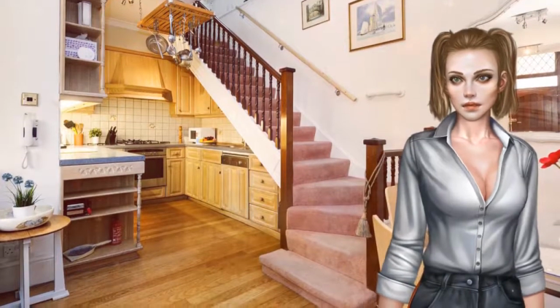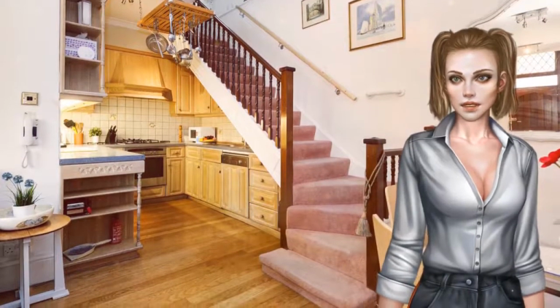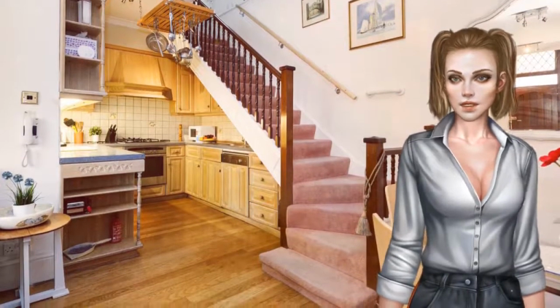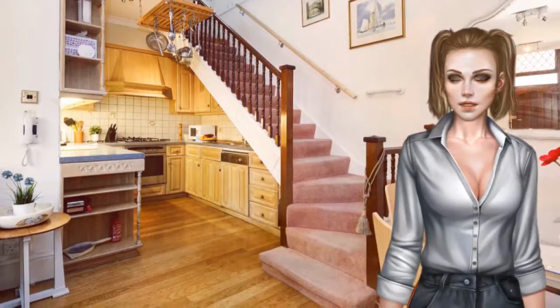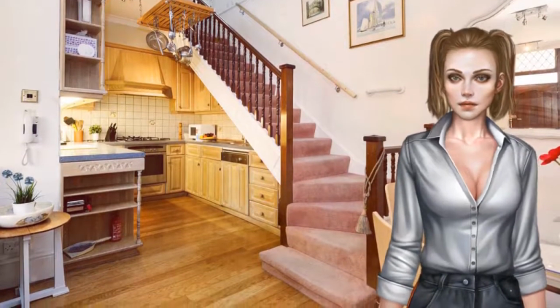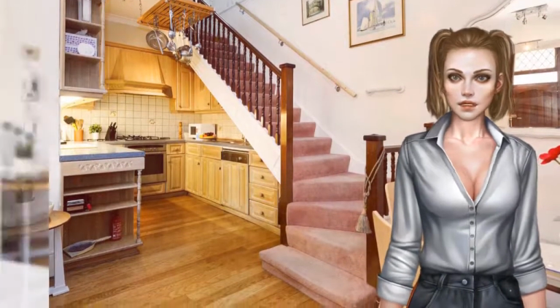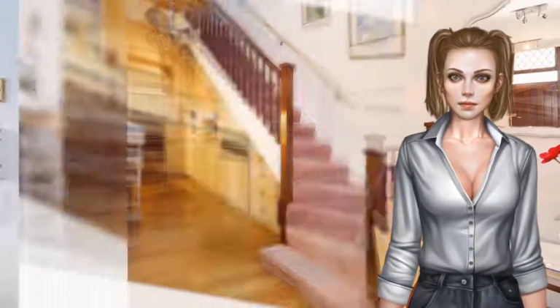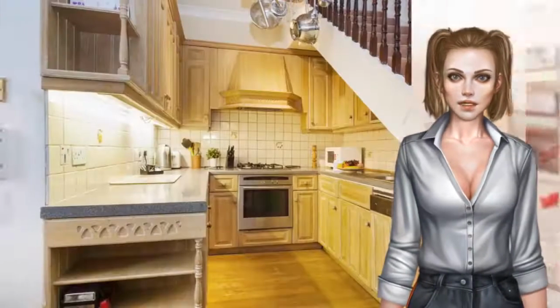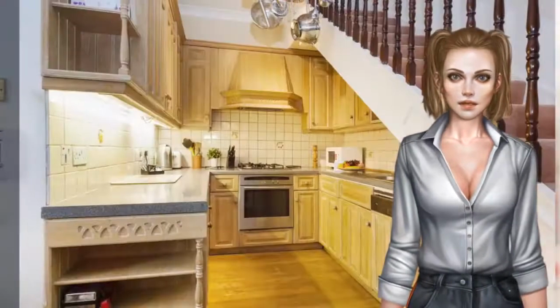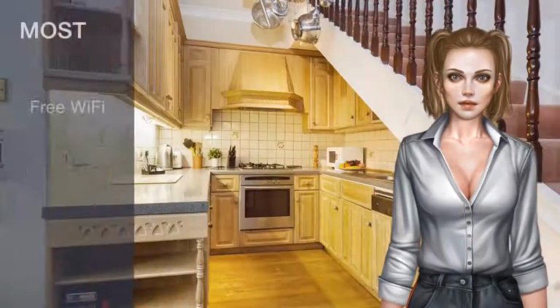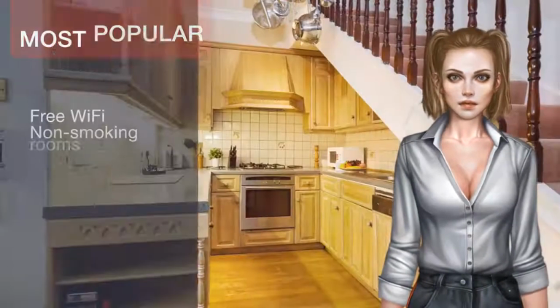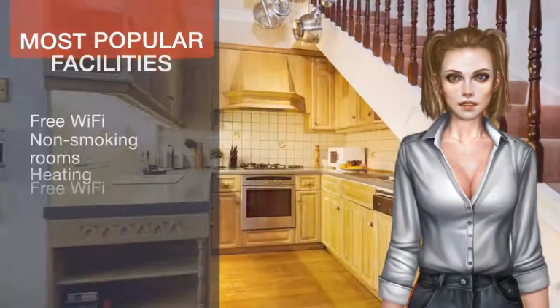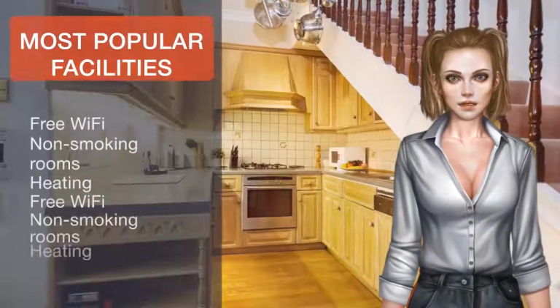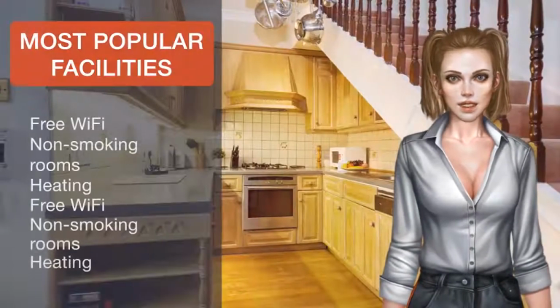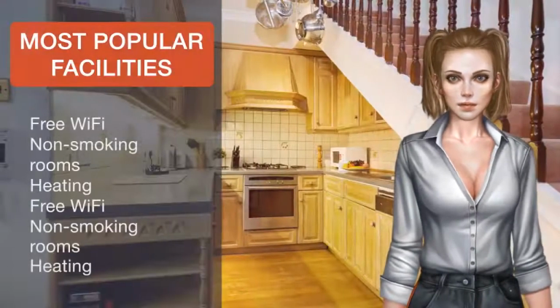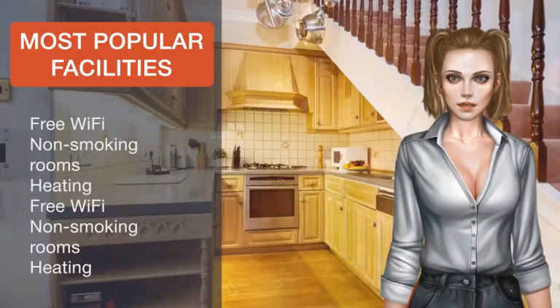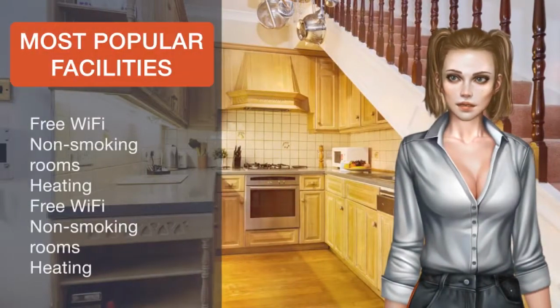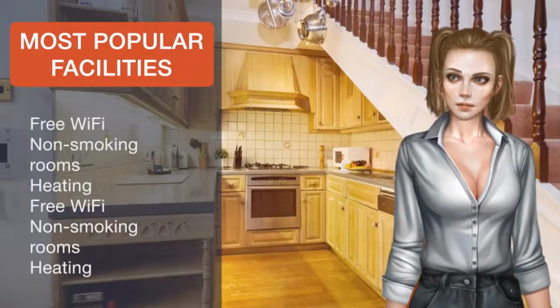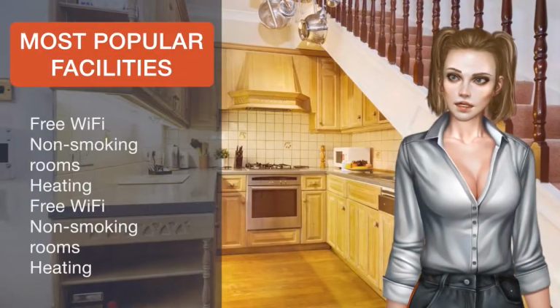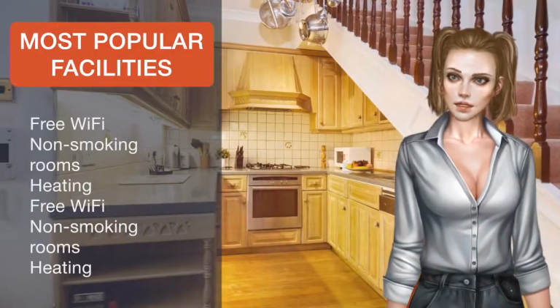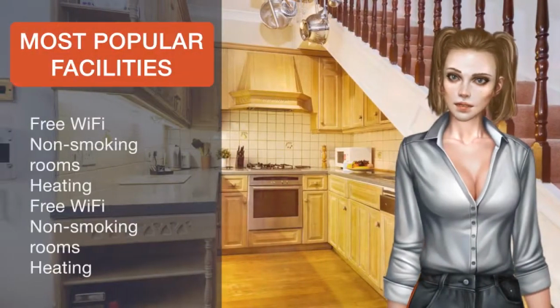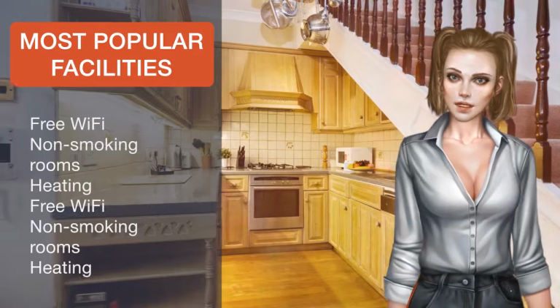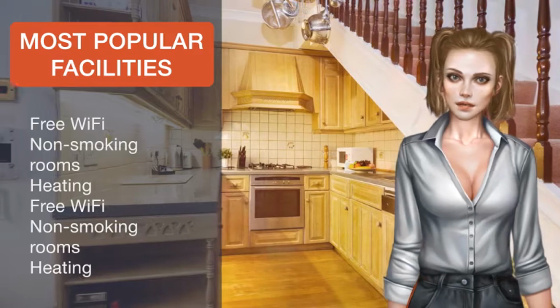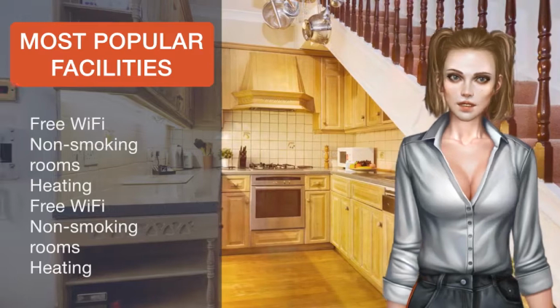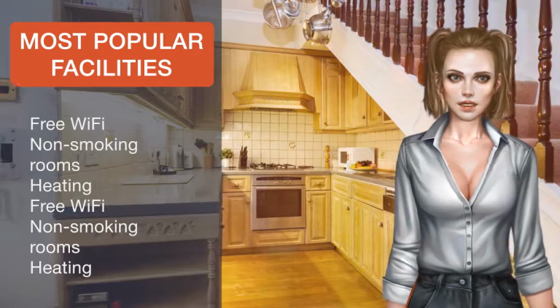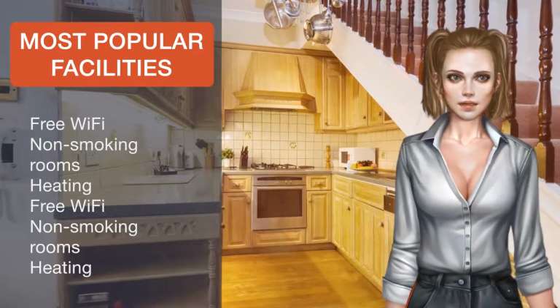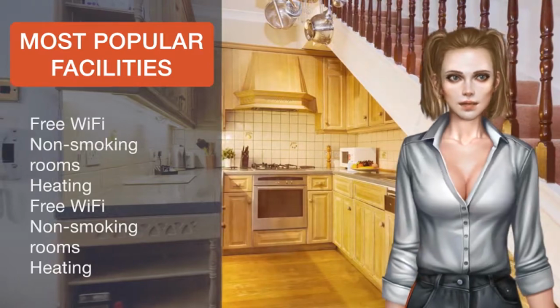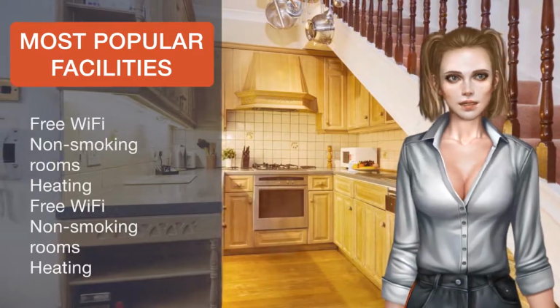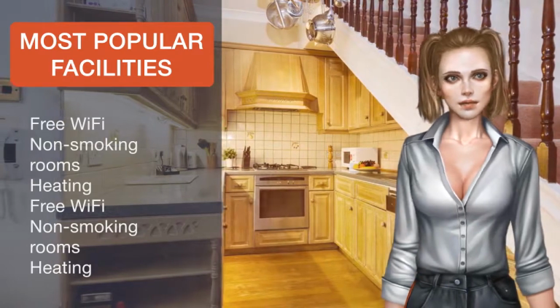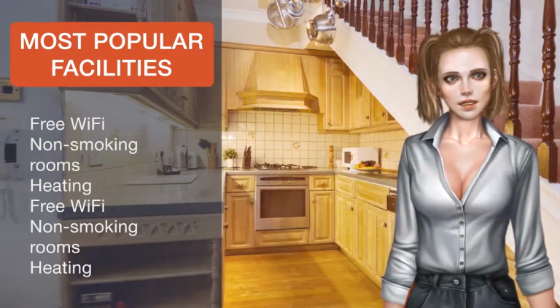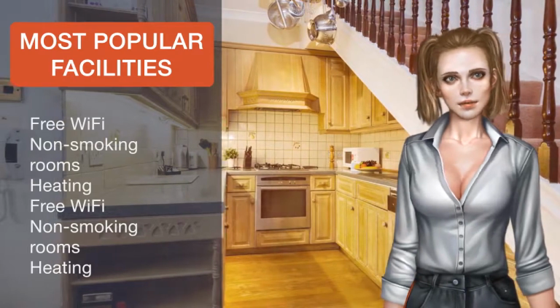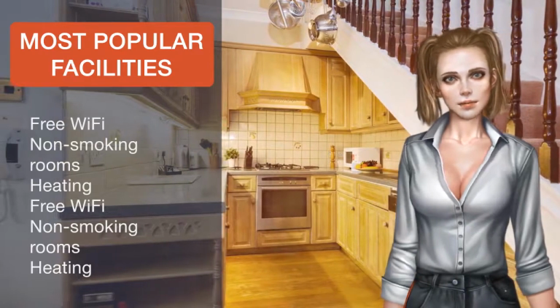Kensington and Chelsea is a great choice for travelers interested in architecture, monuments and entertainment.